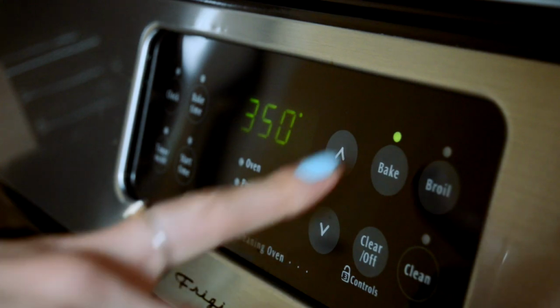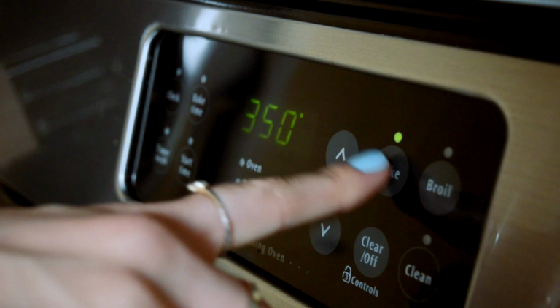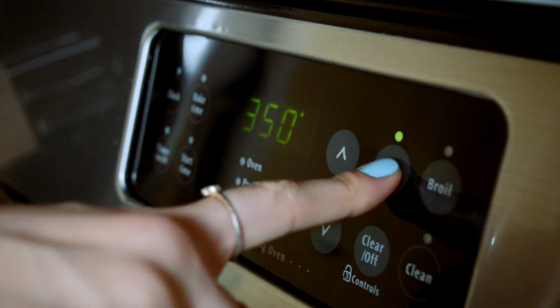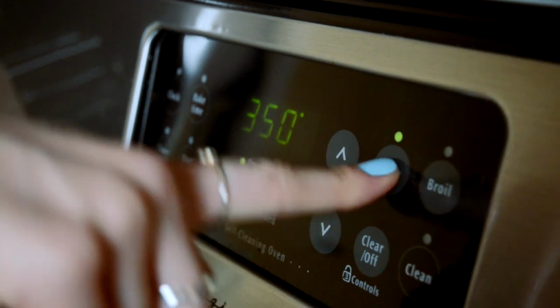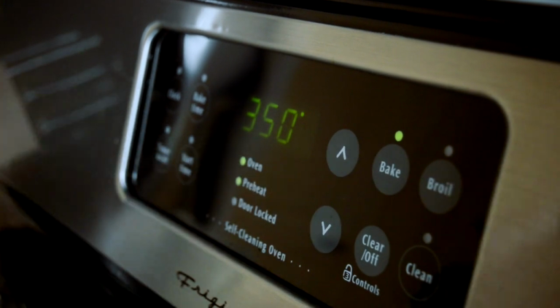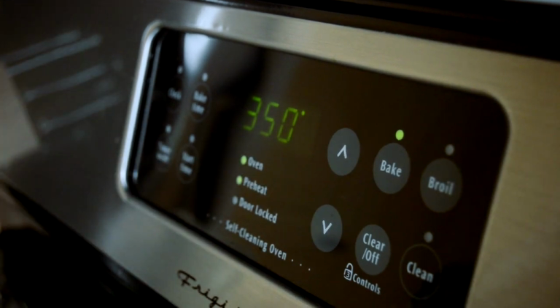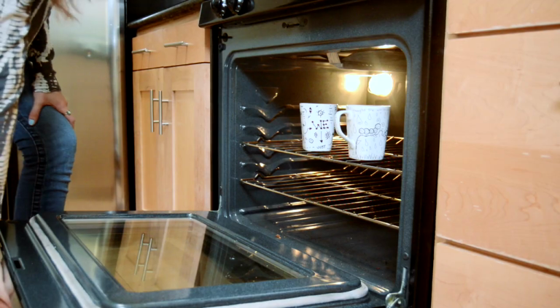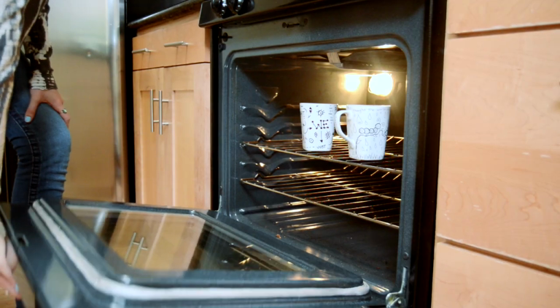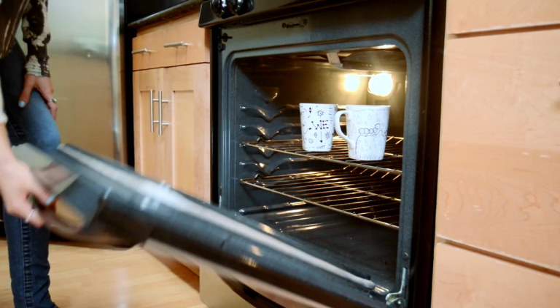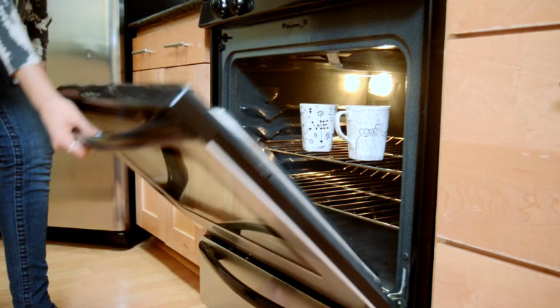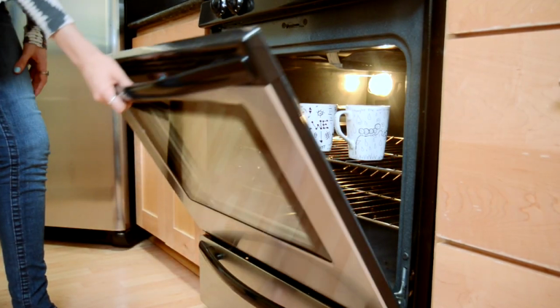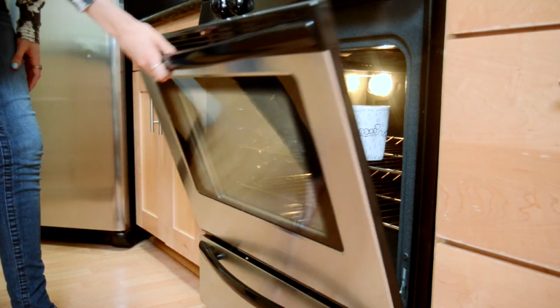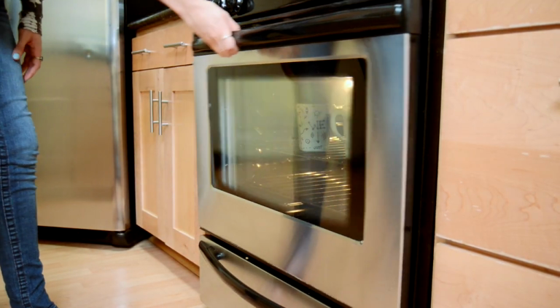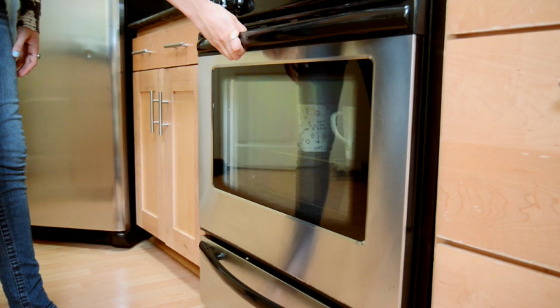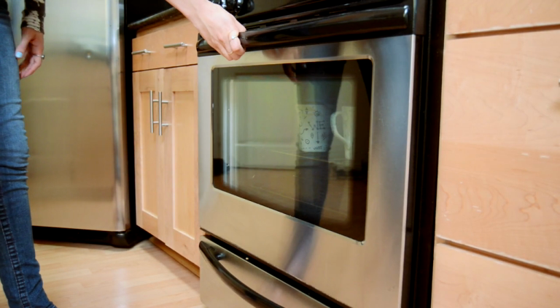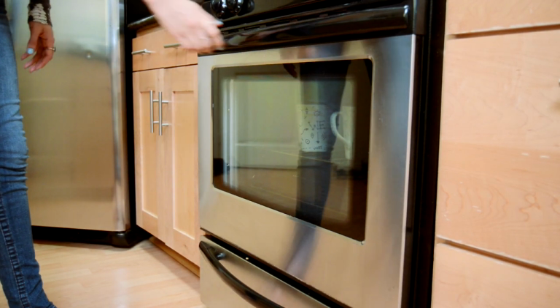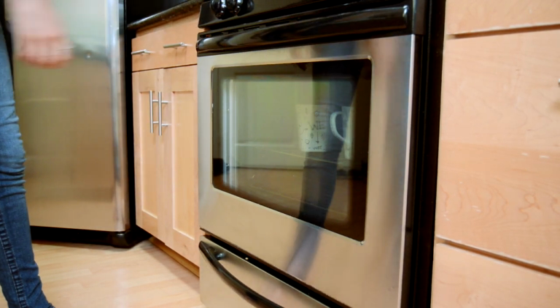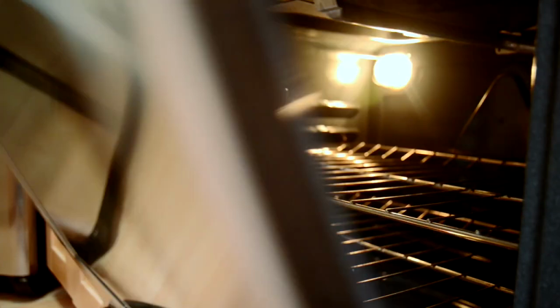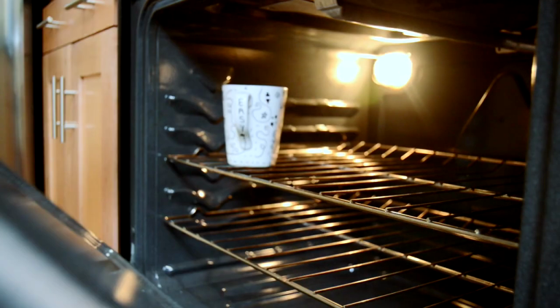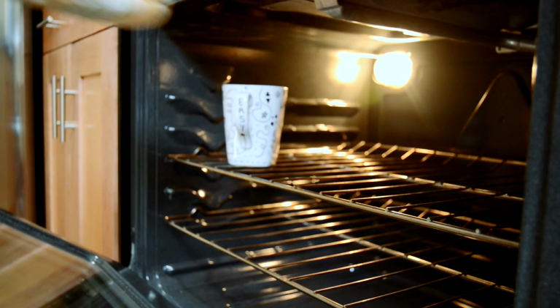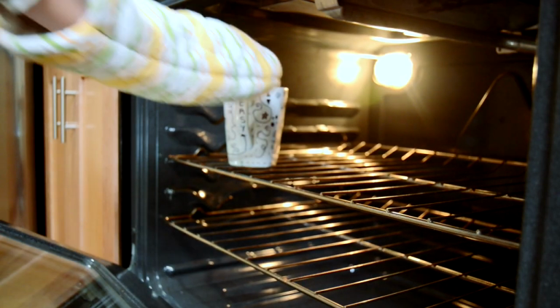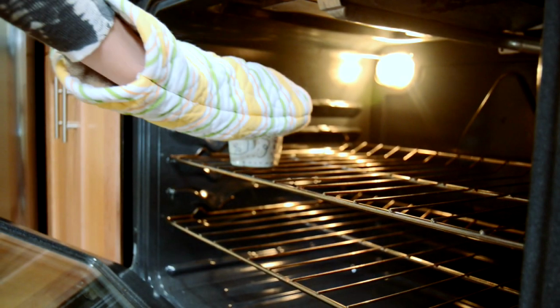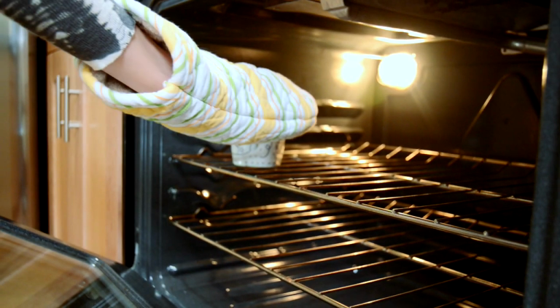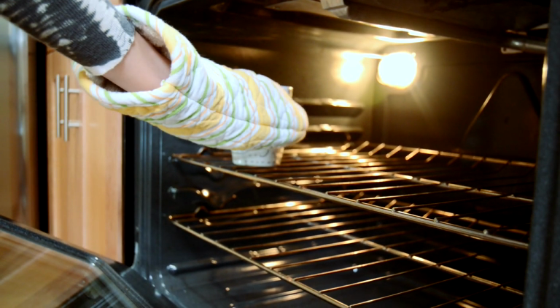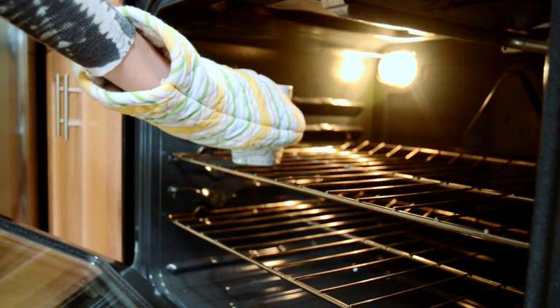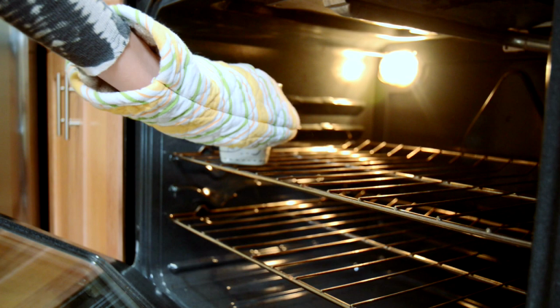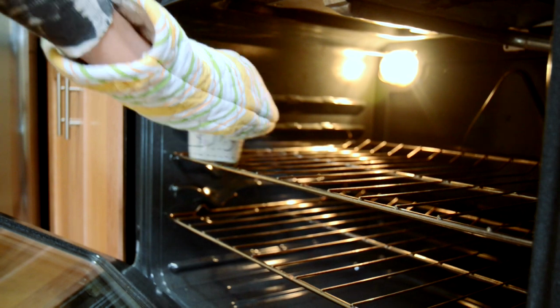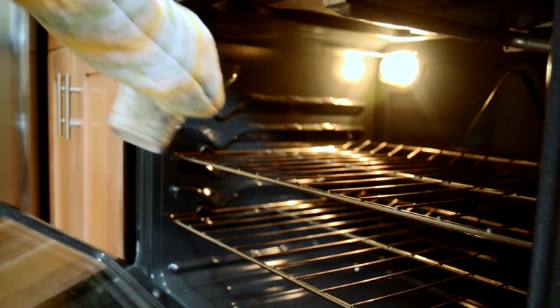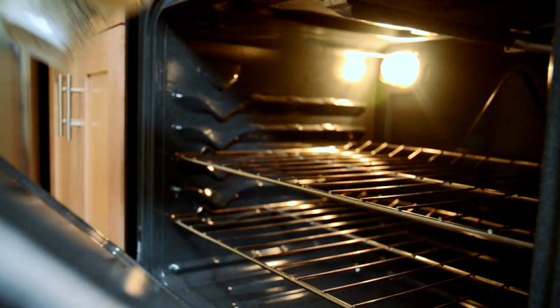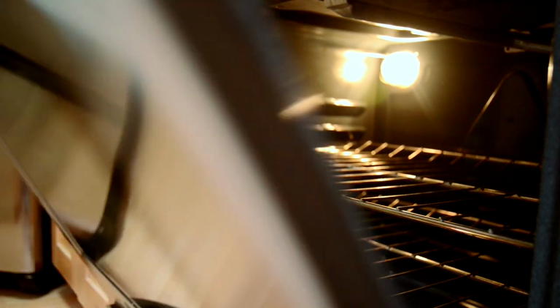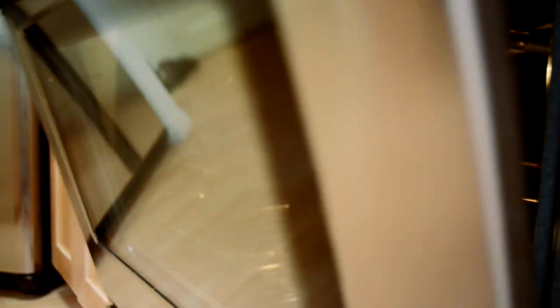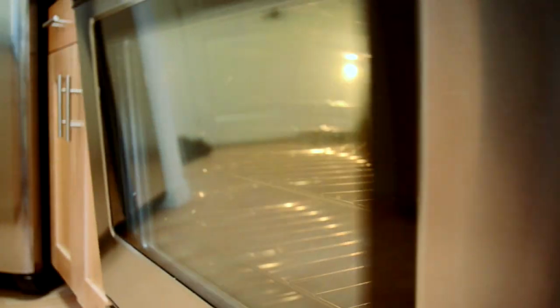The last step is to turn on your oven and bake them at 350 for 30 minutes. Take them out, let them cool, and you're done.